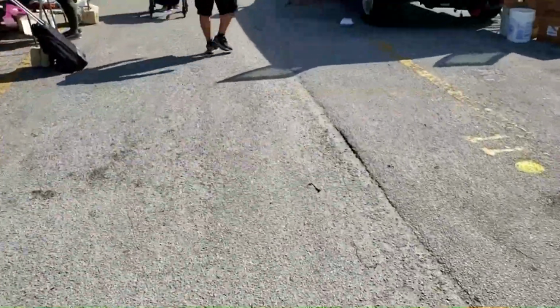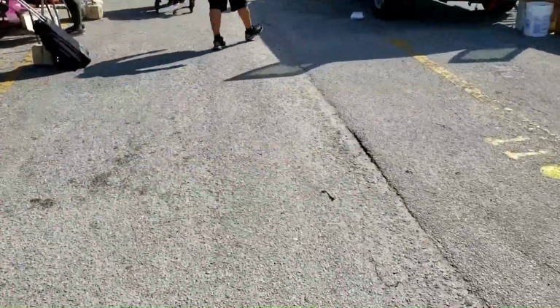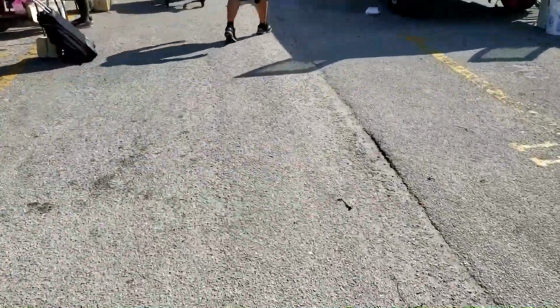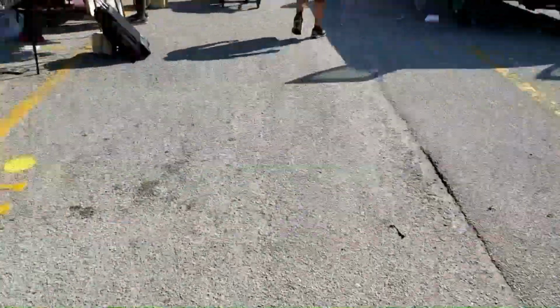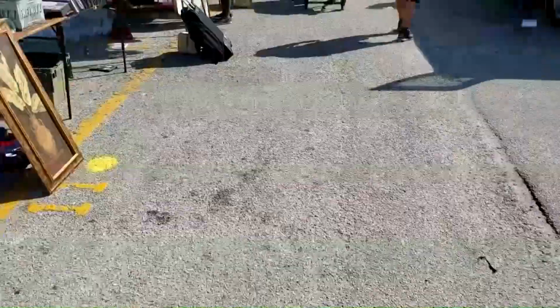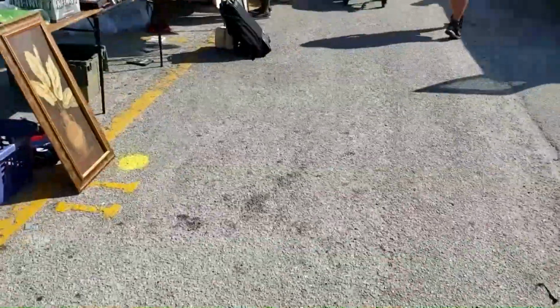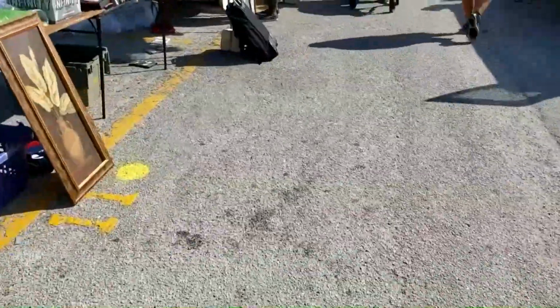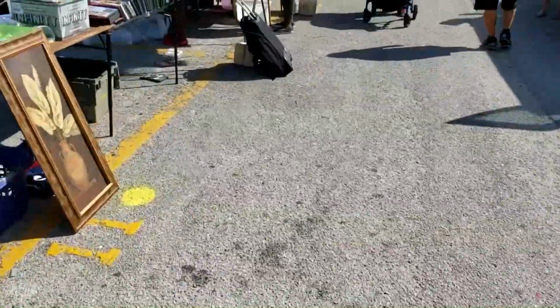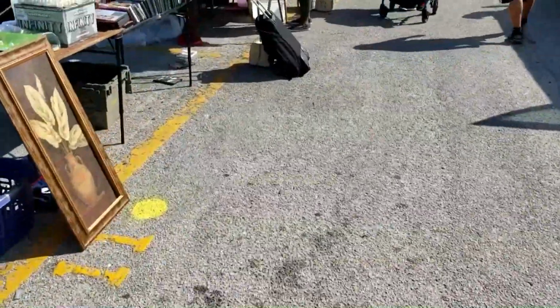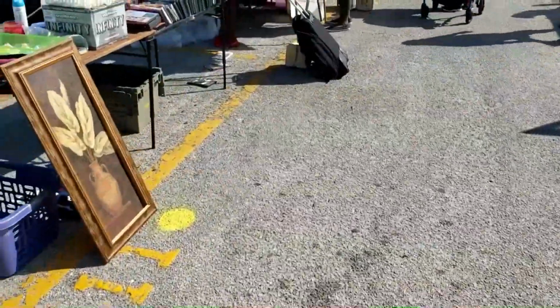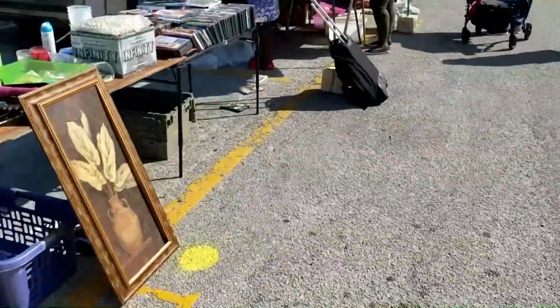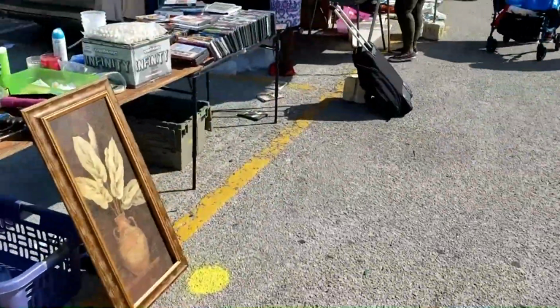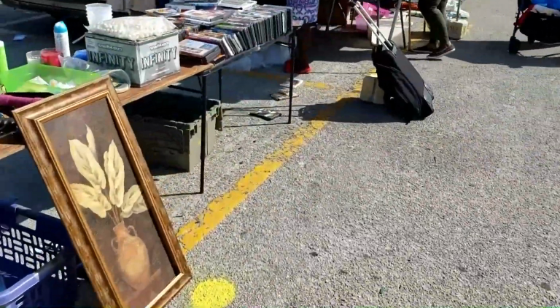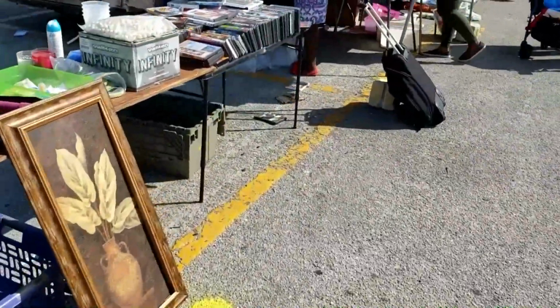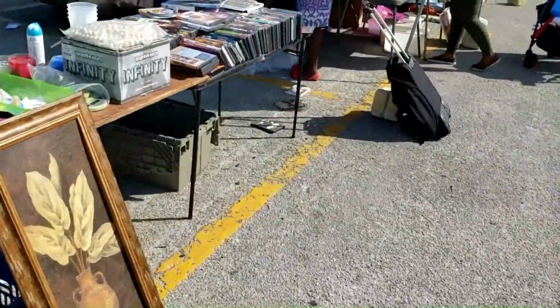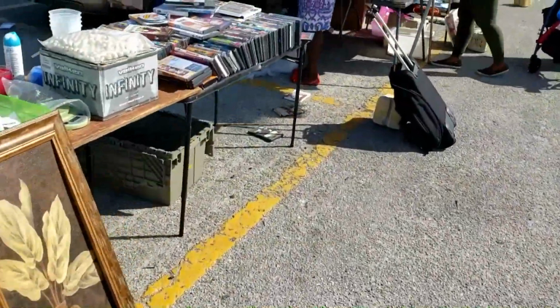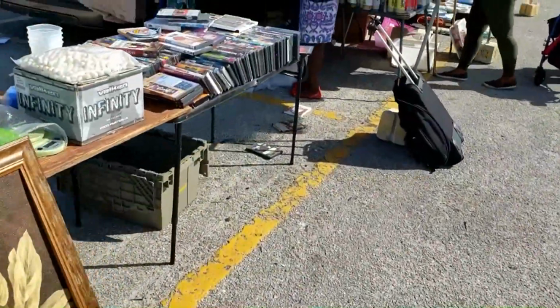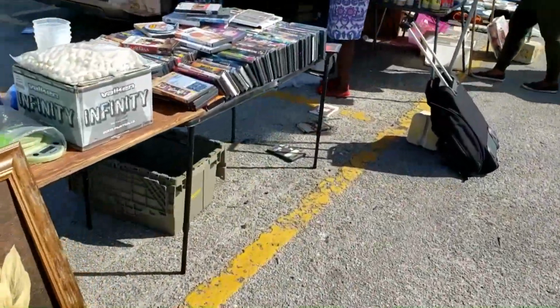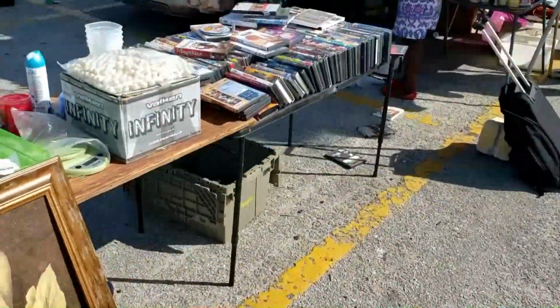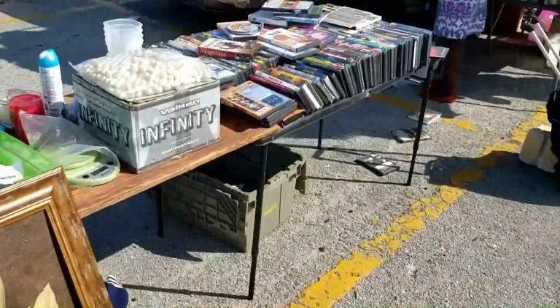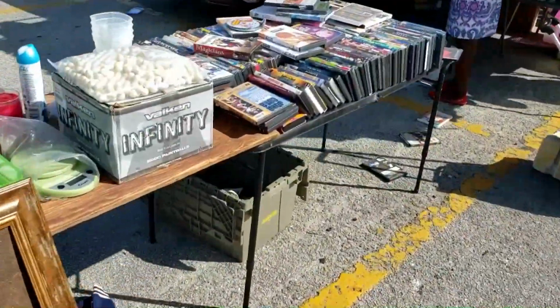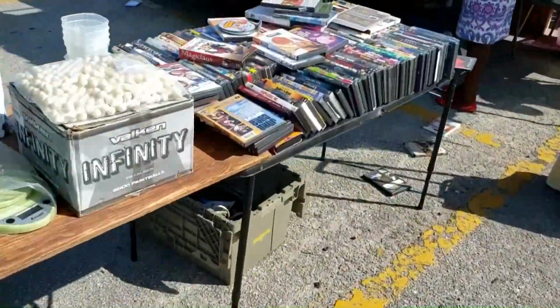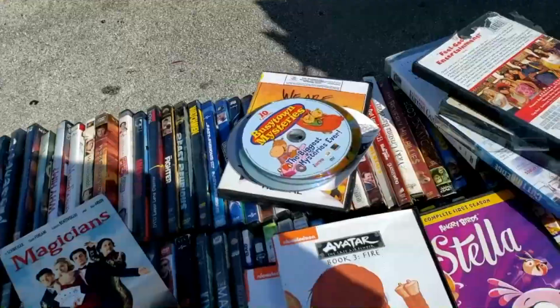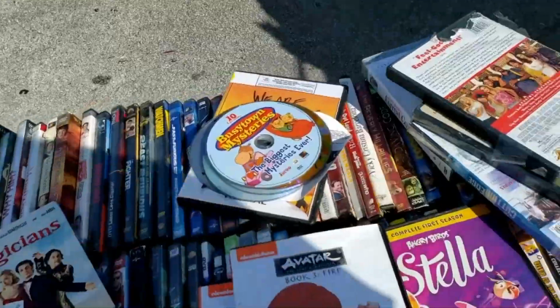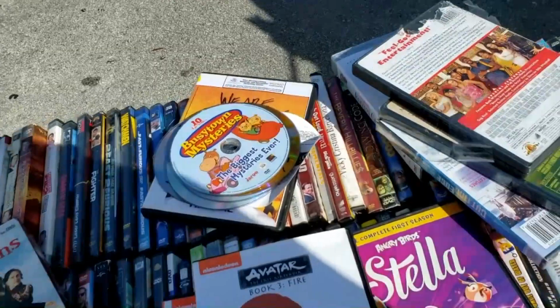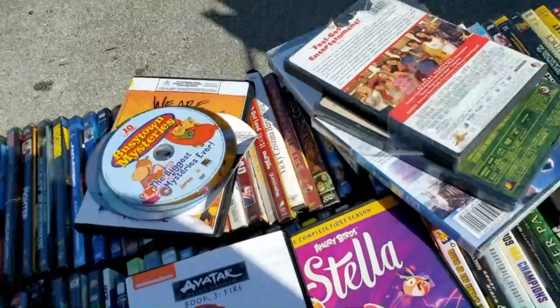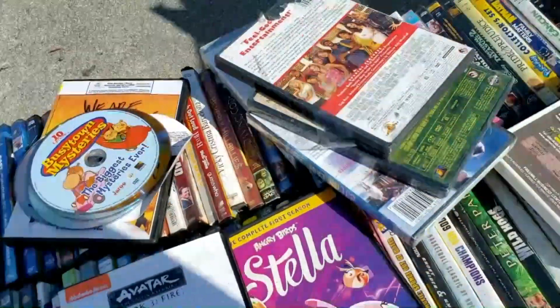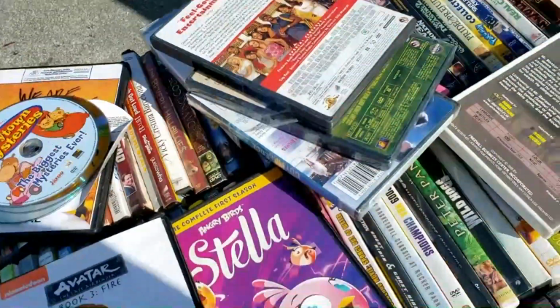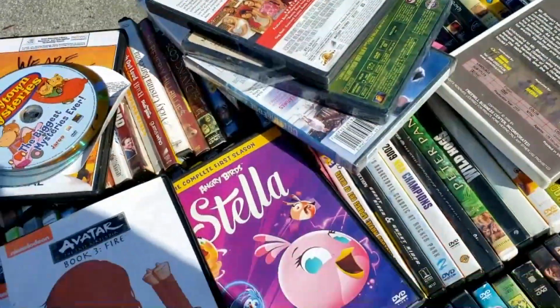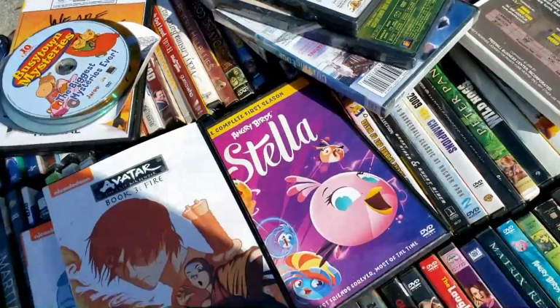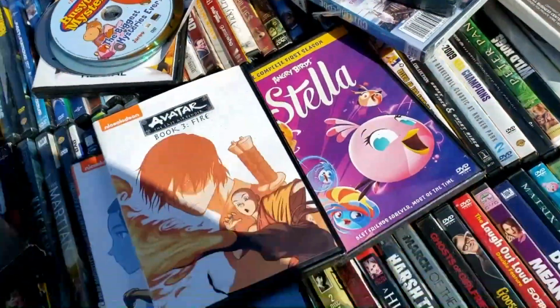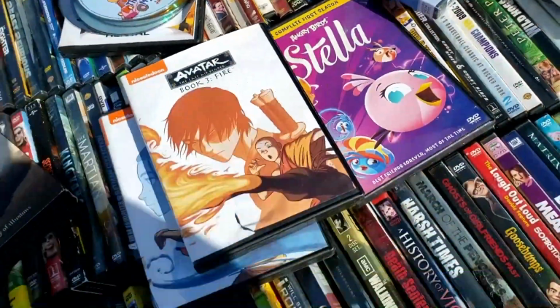Nightmare fuel. I wonder if that clown plush was anything special — who knows, maybe I'll look it up later. Or maybe someone will tell me.